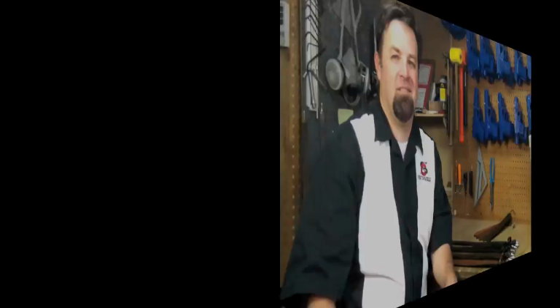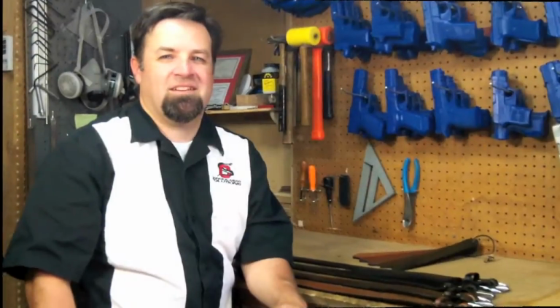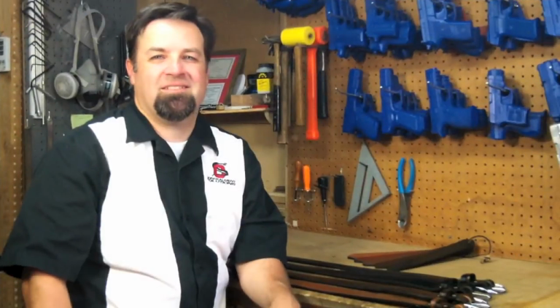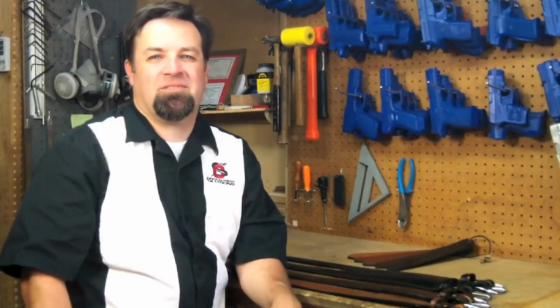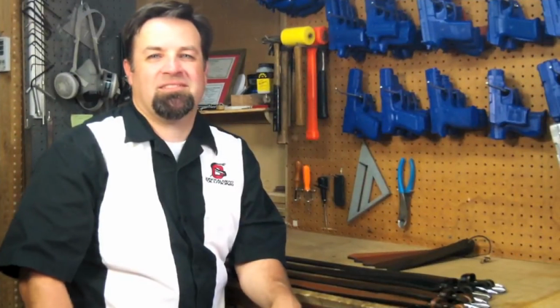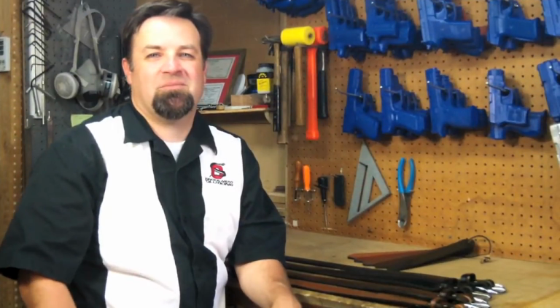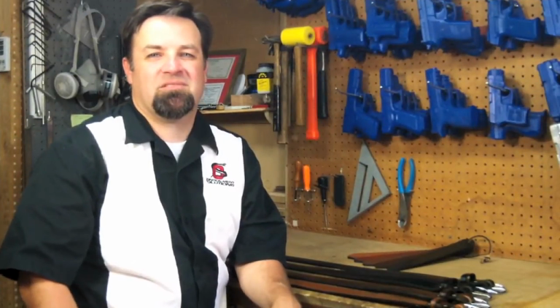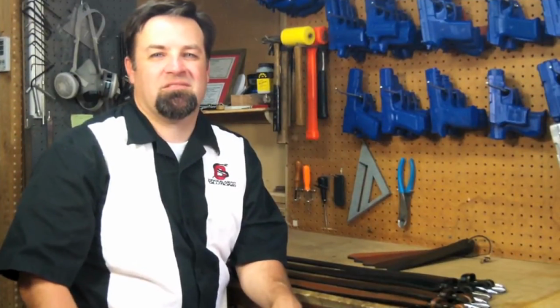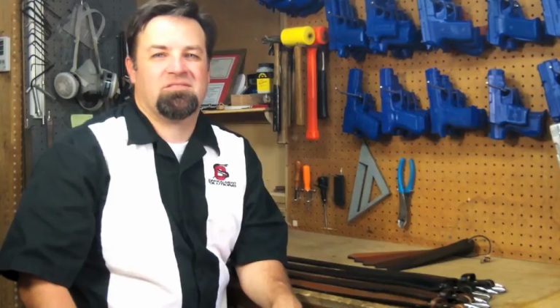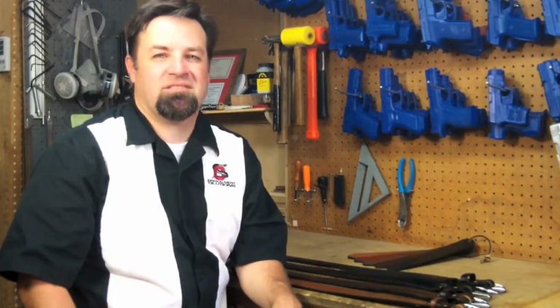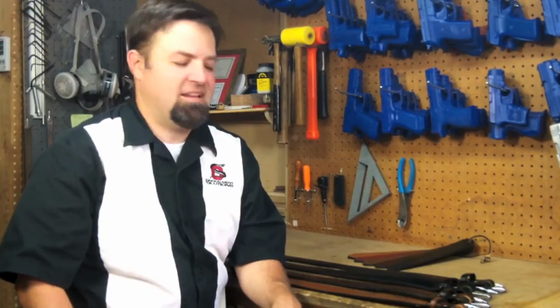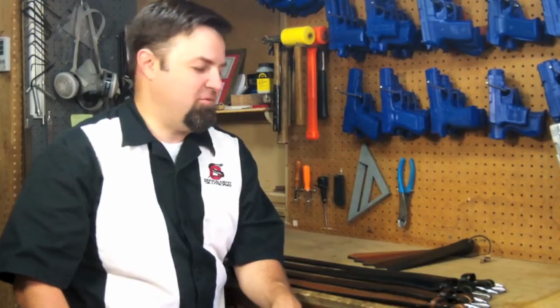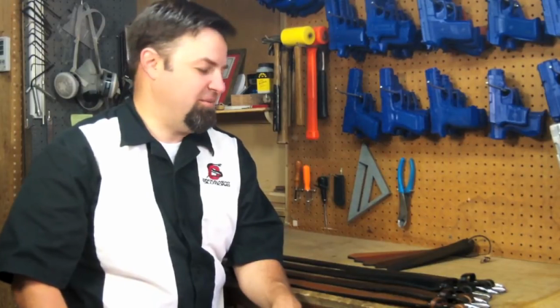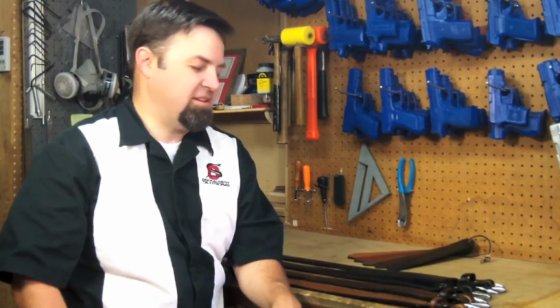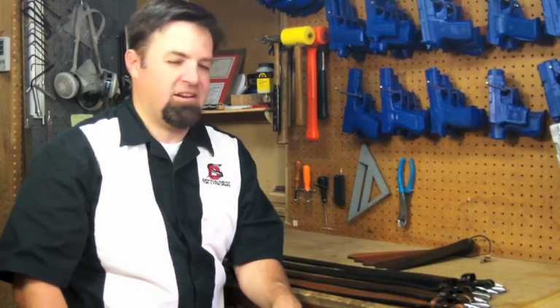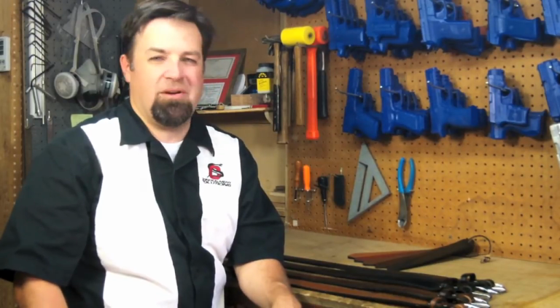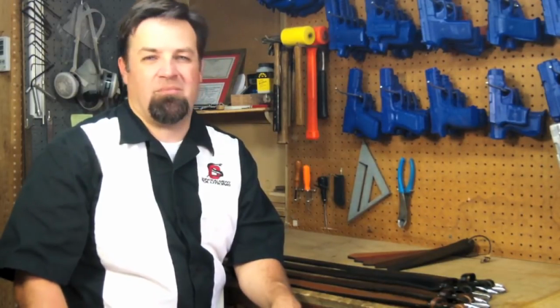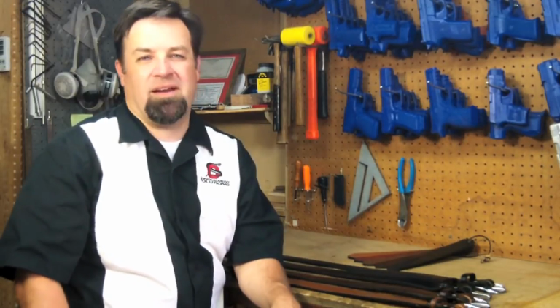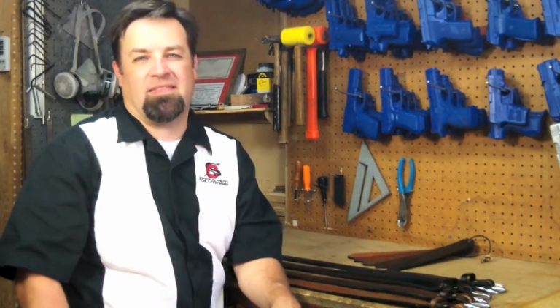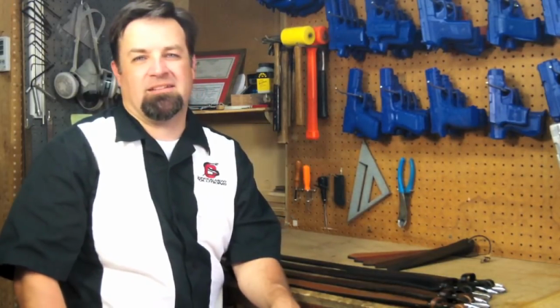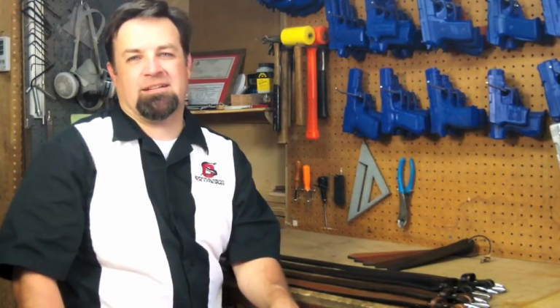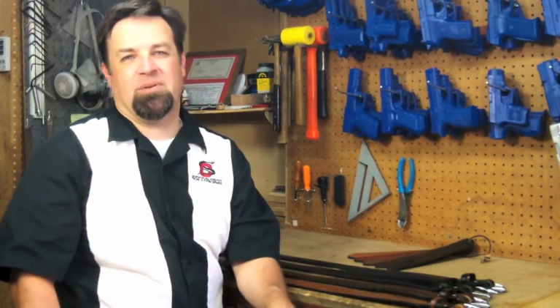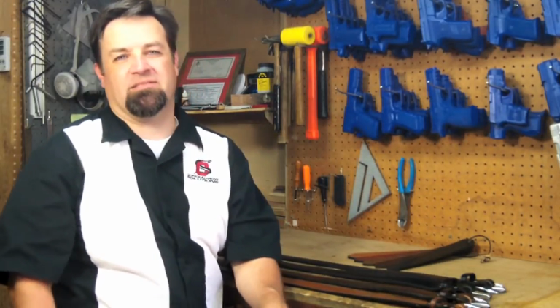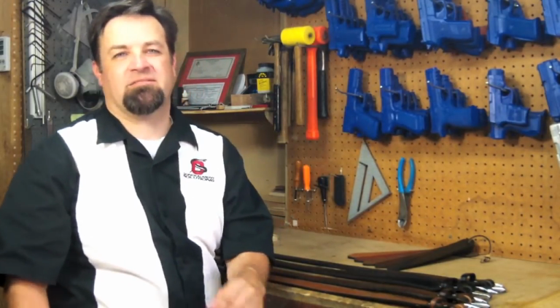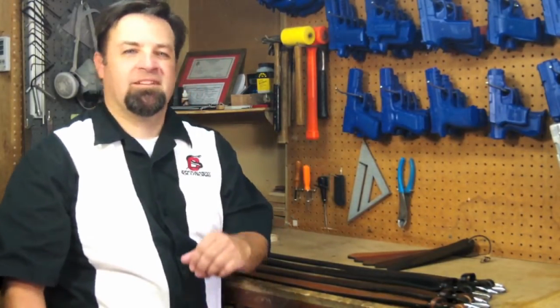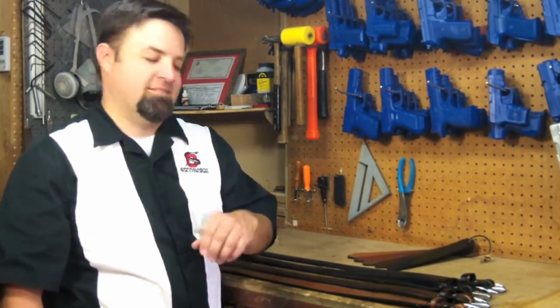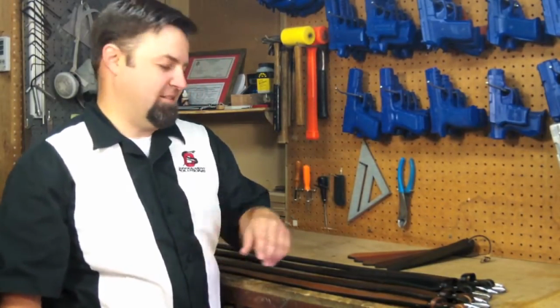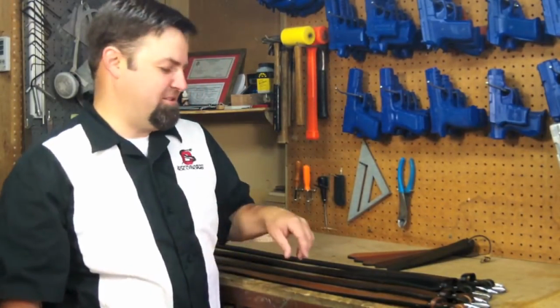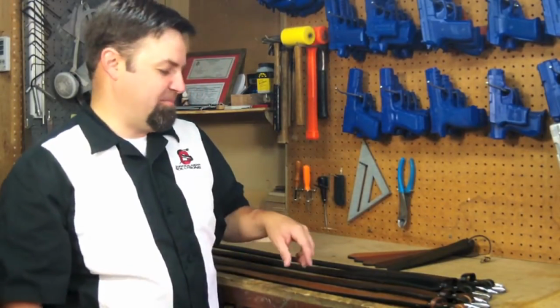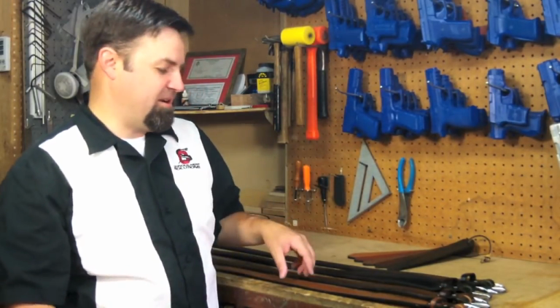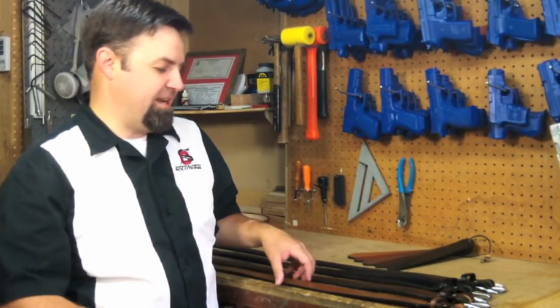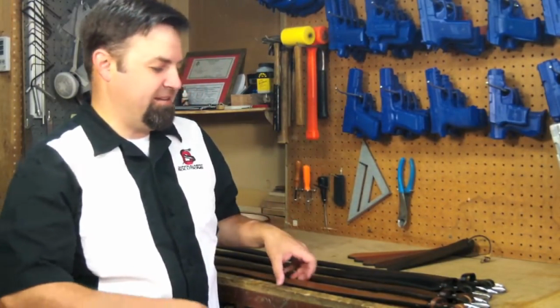Jason here with Concealment Solutions. Today we're going to be talking about our Python gun belts, so let's jump right in.